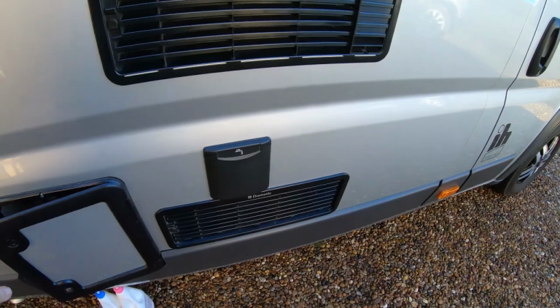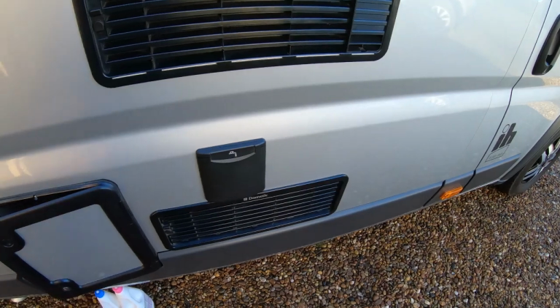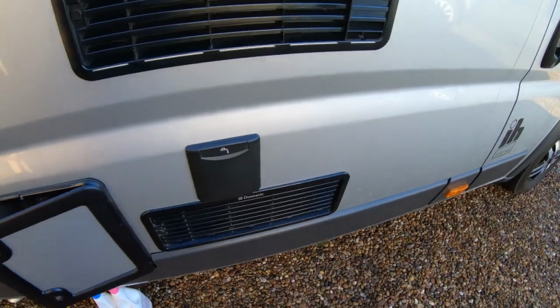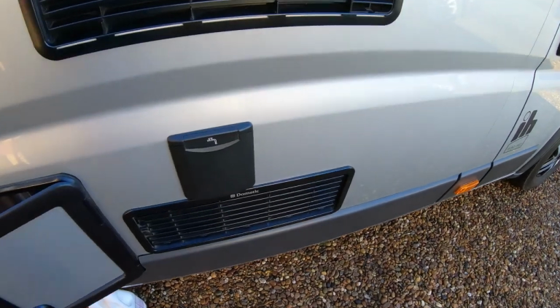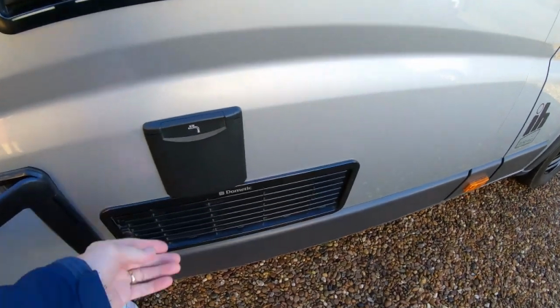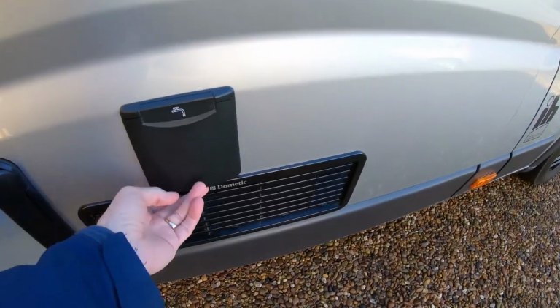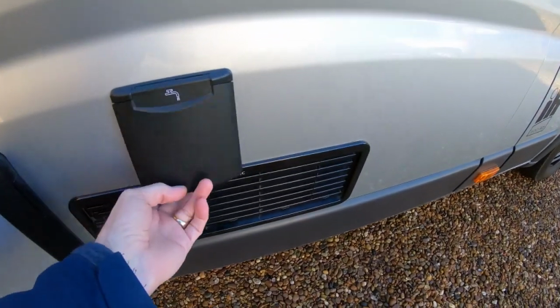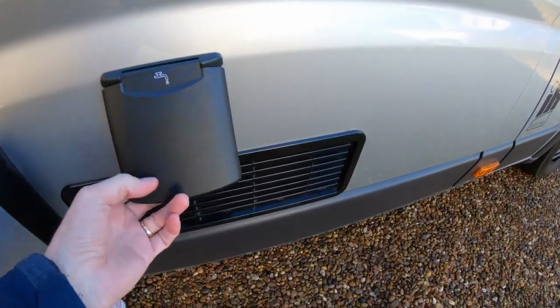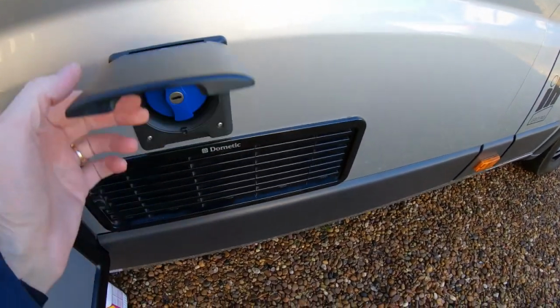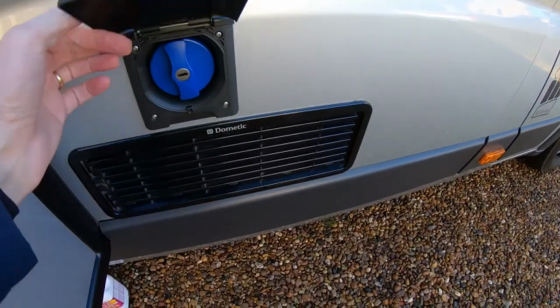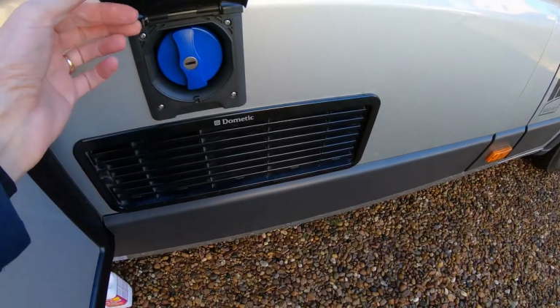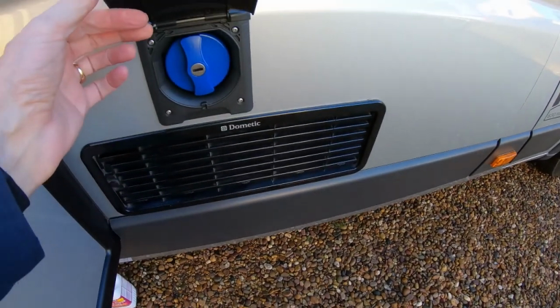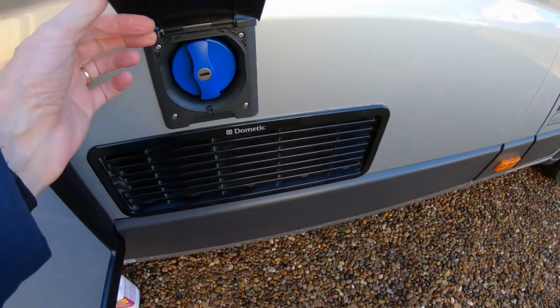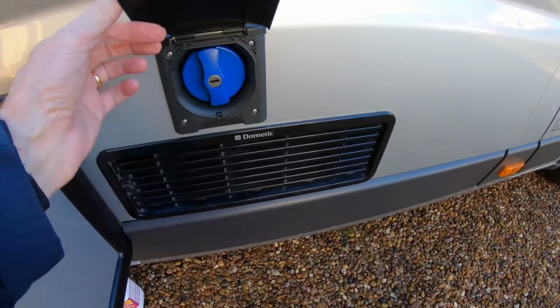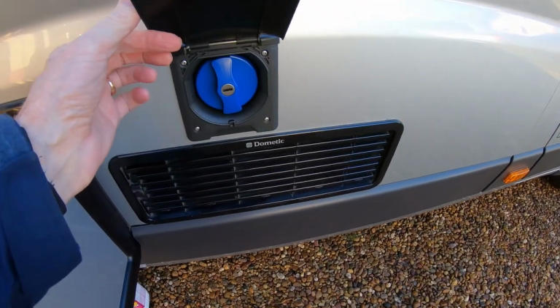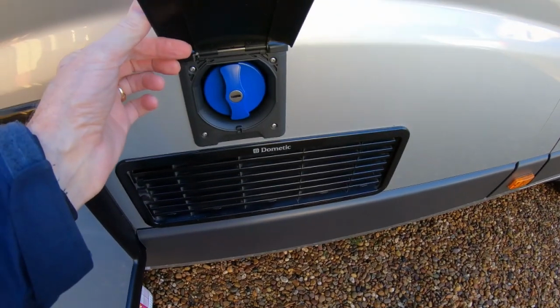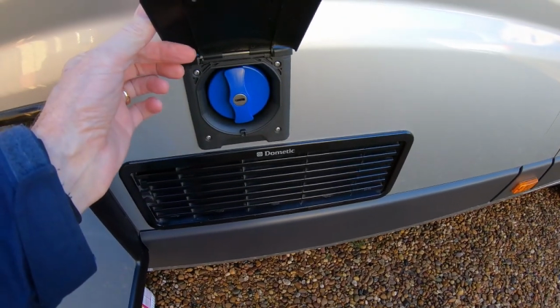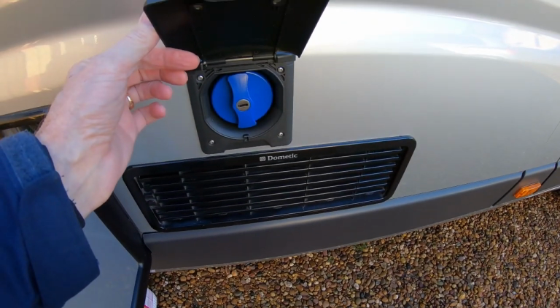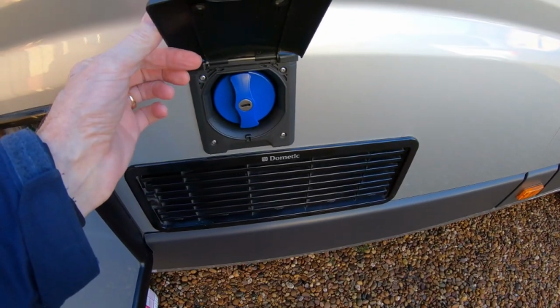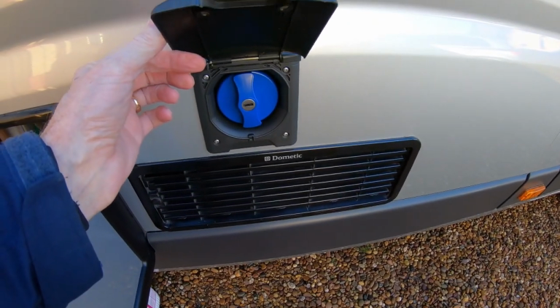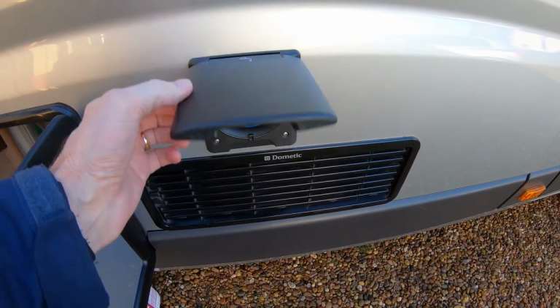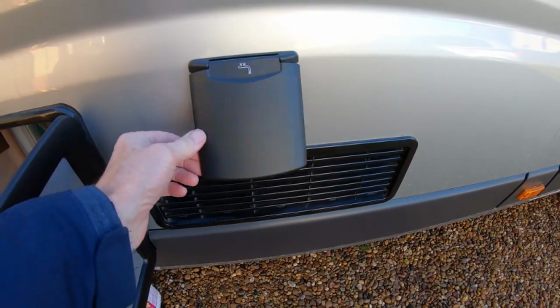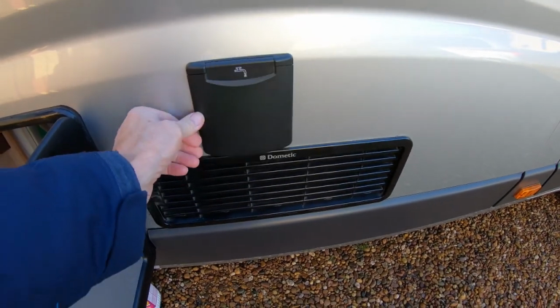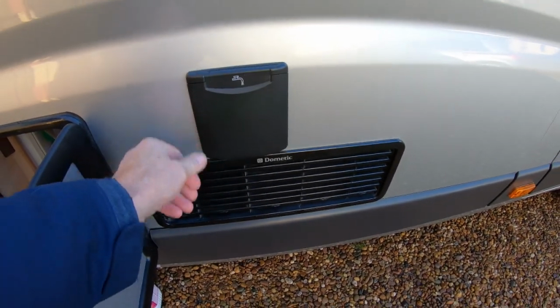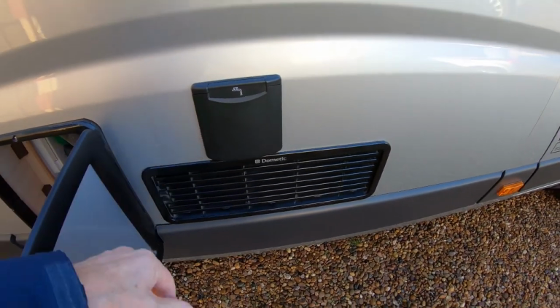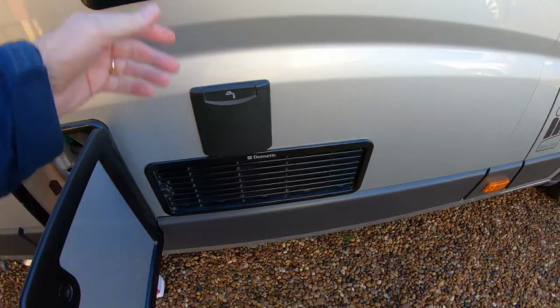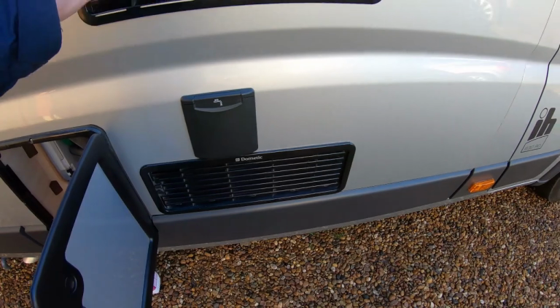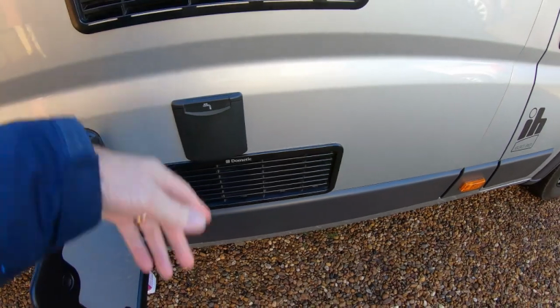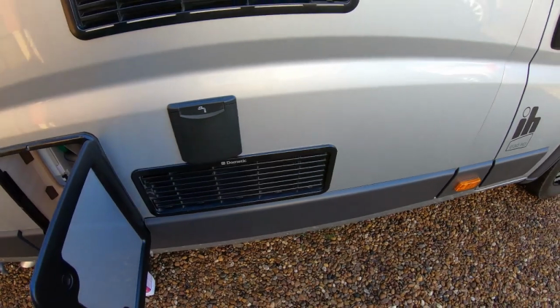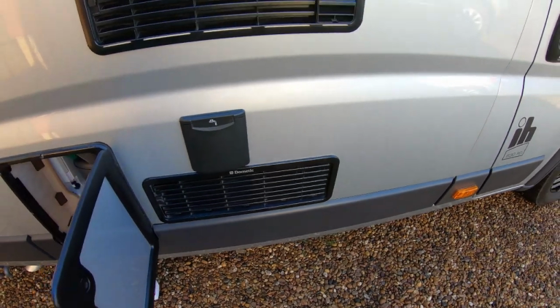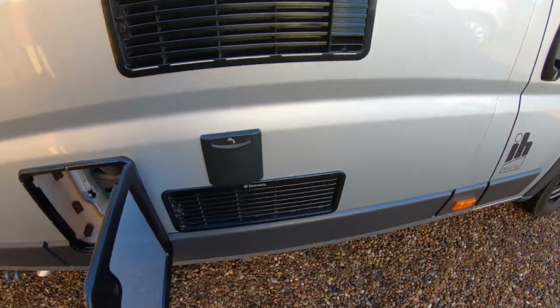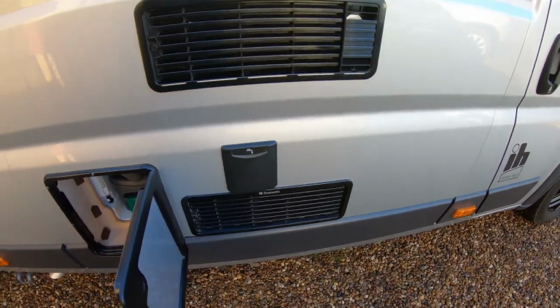And you've got your water point there — that's where you fill up your fresh water — and your fridge vents.